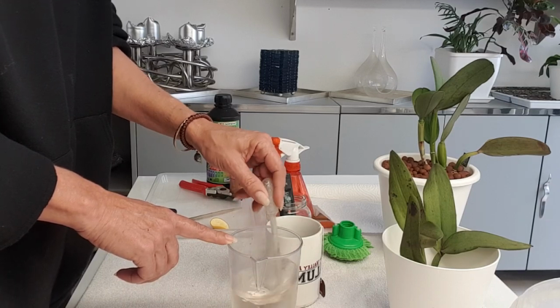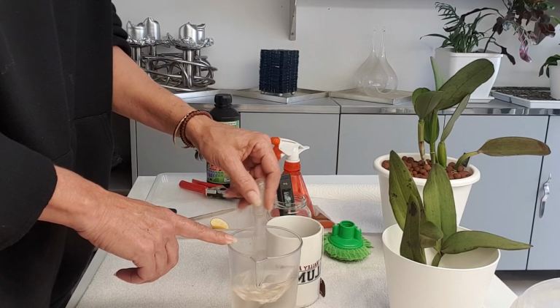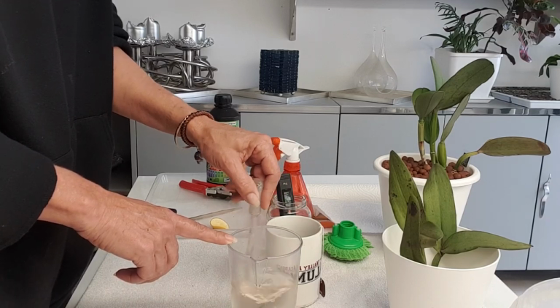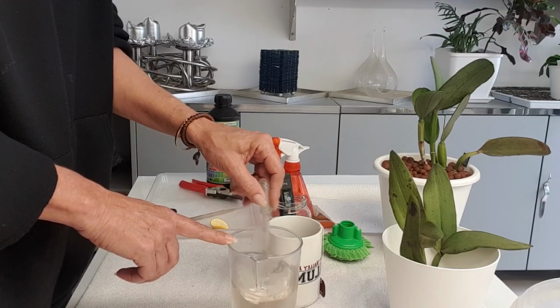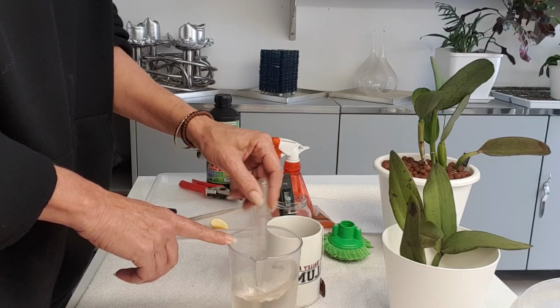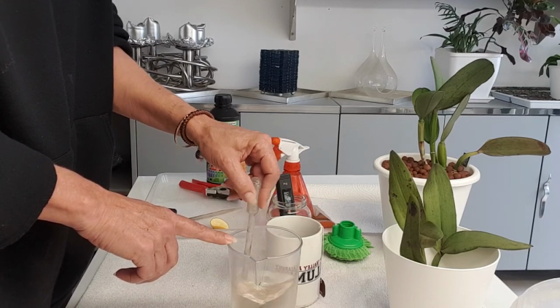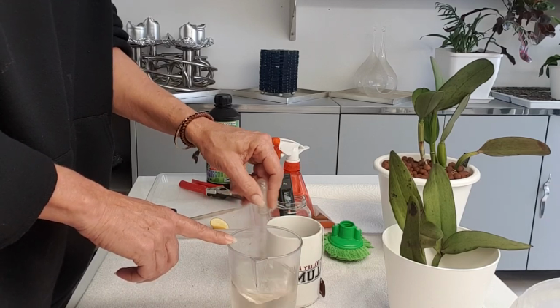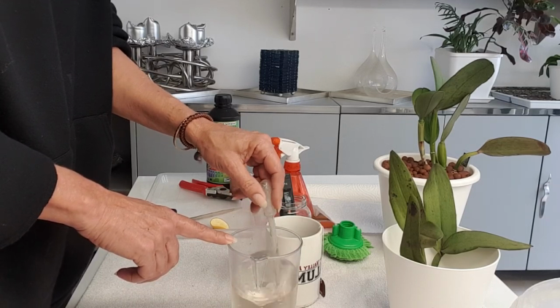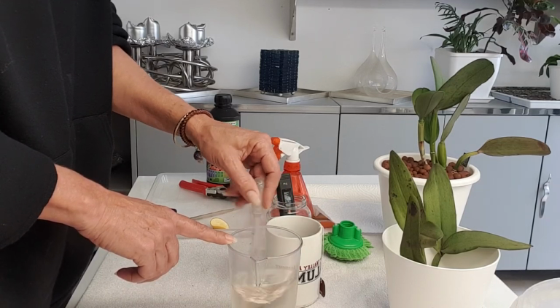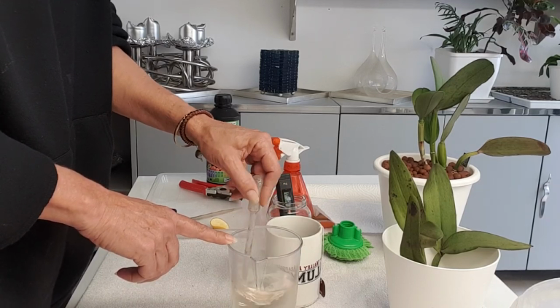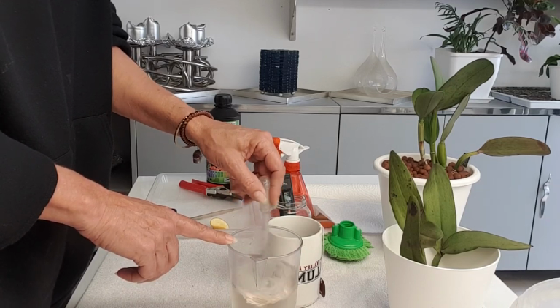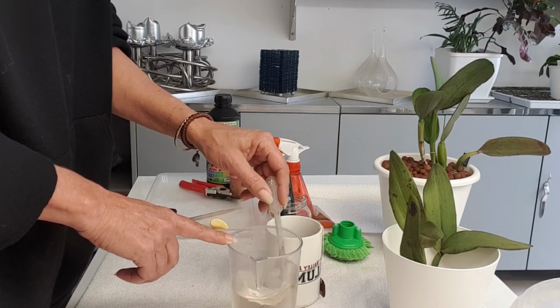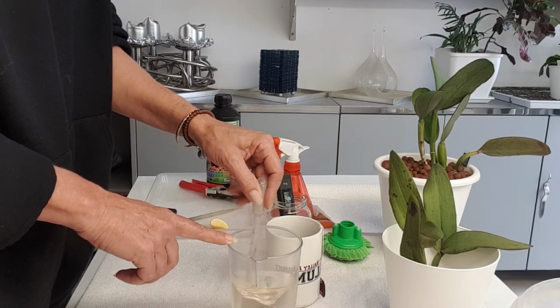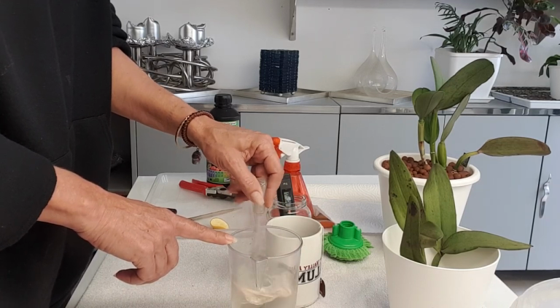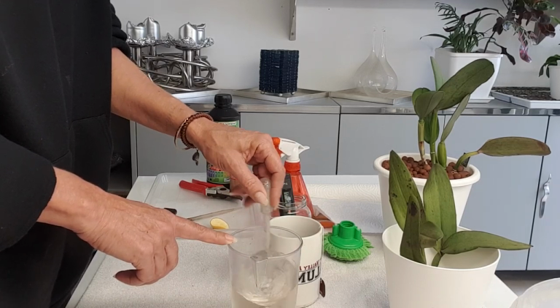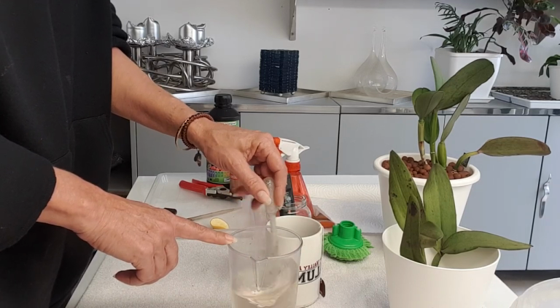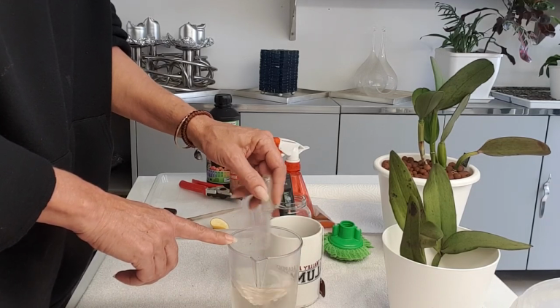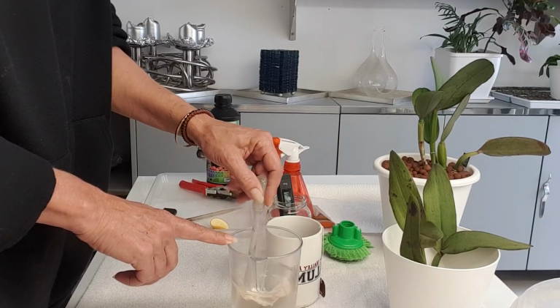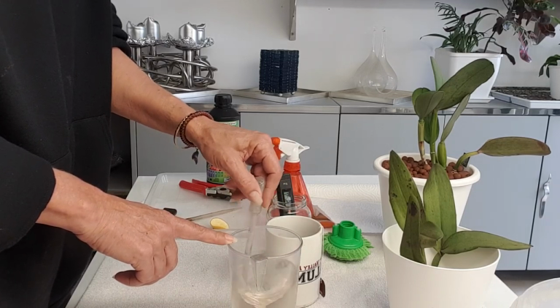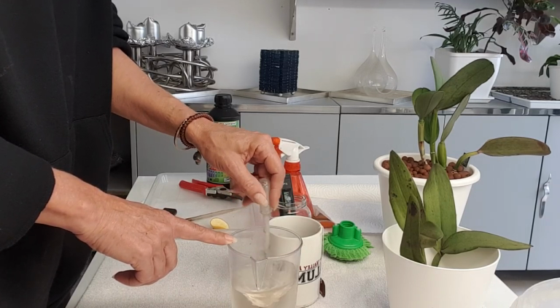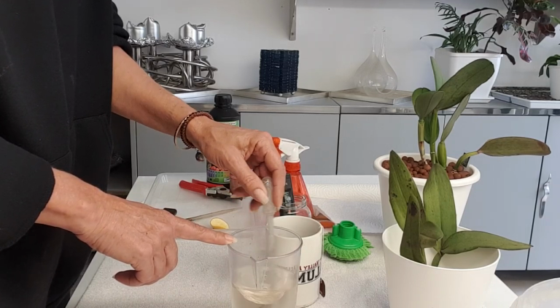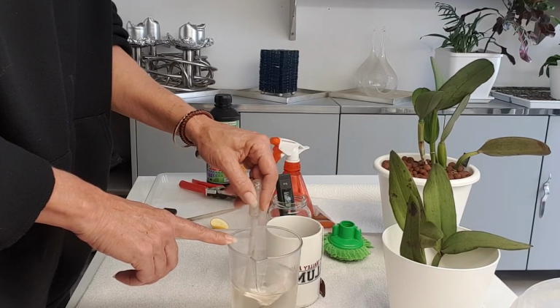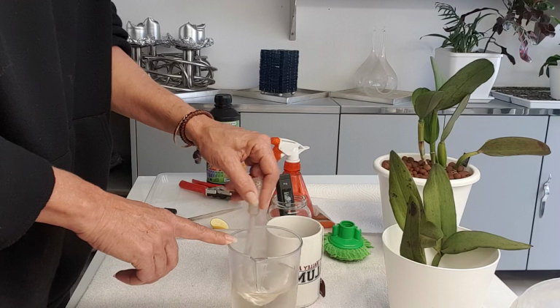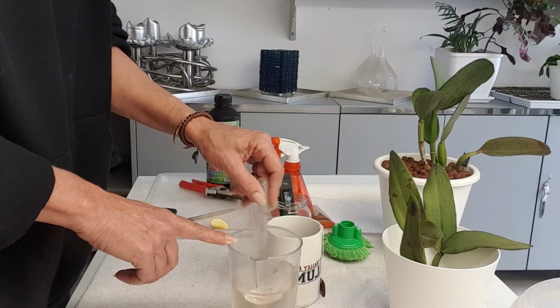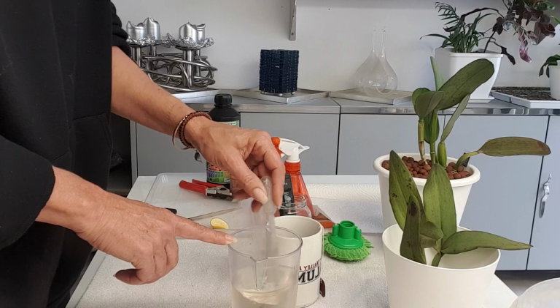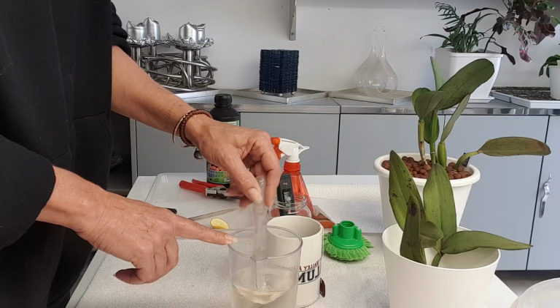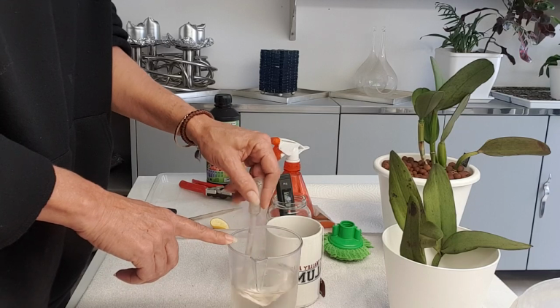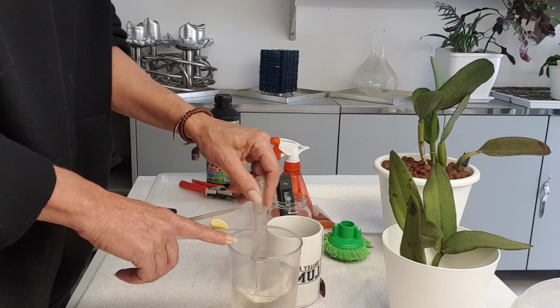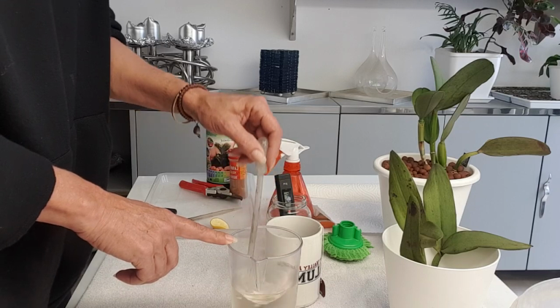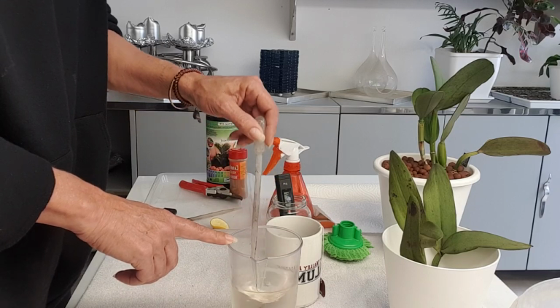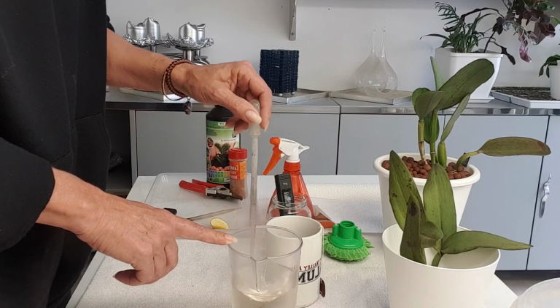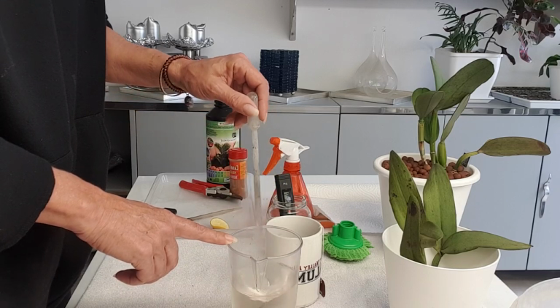I prefer my tea to be strong — a little bit of sugar and some milk.